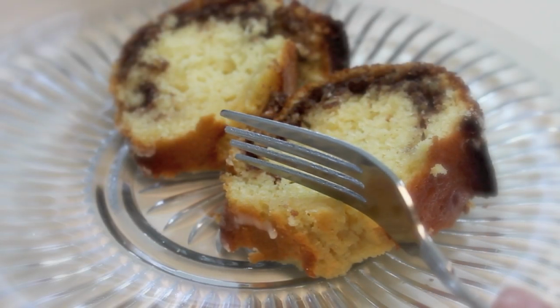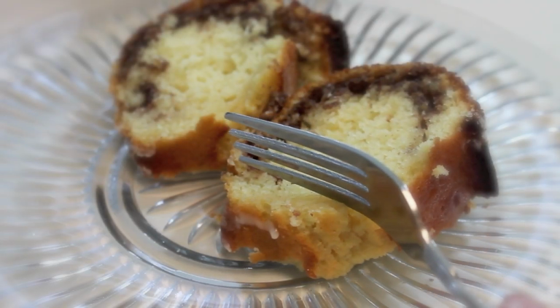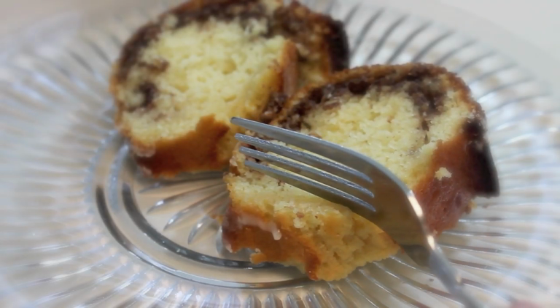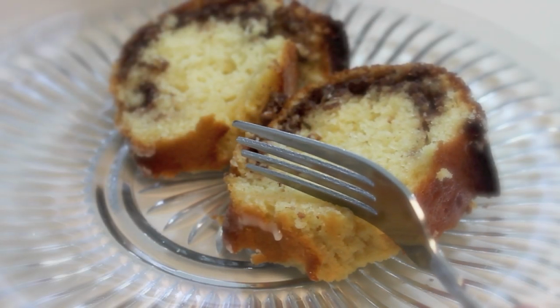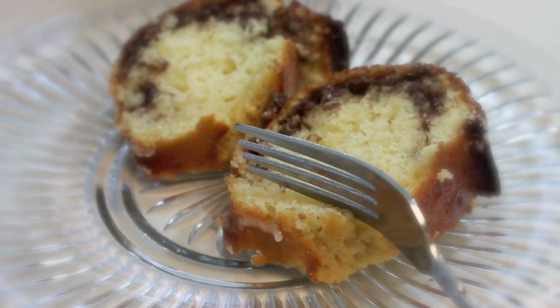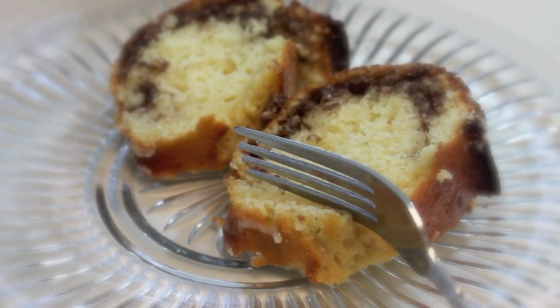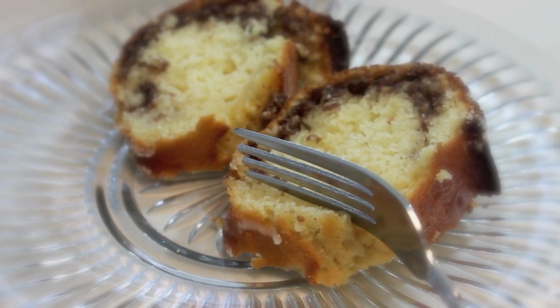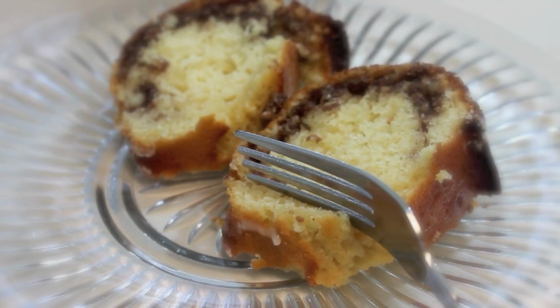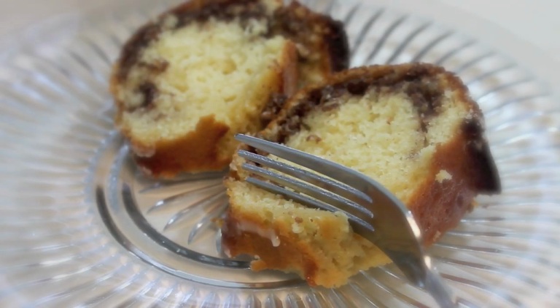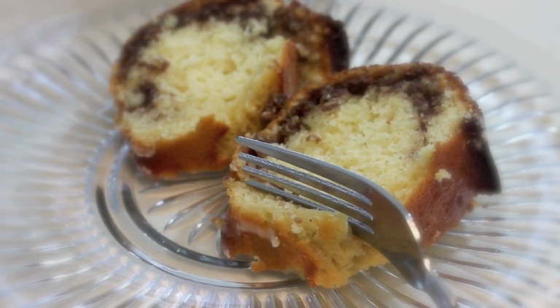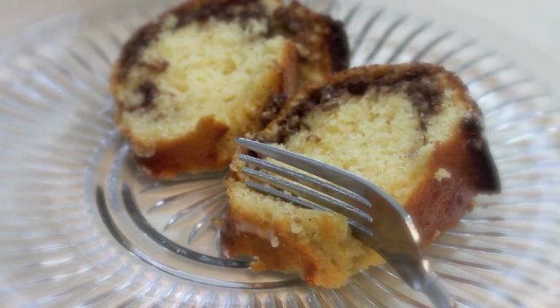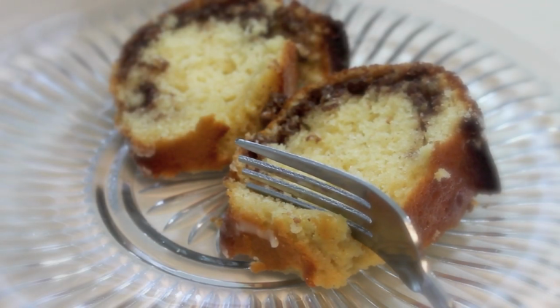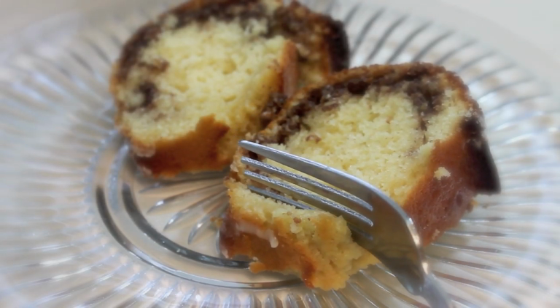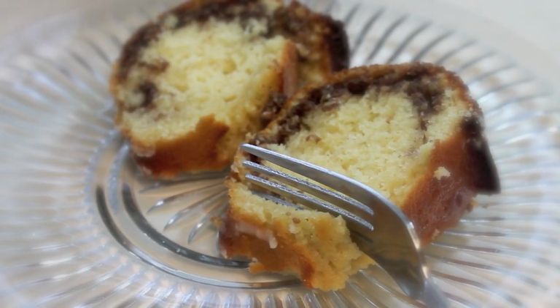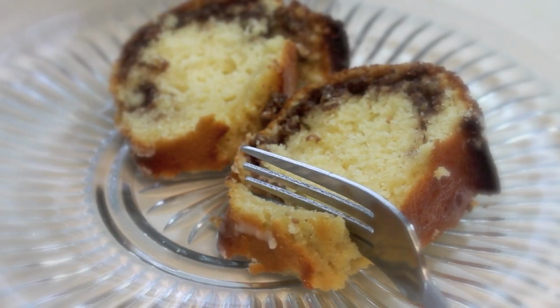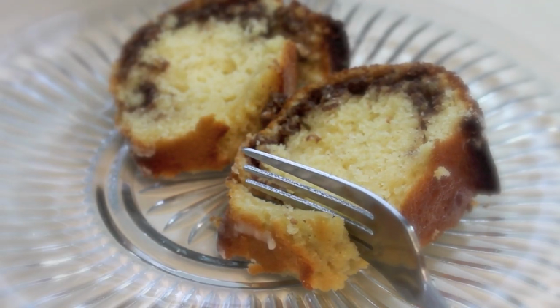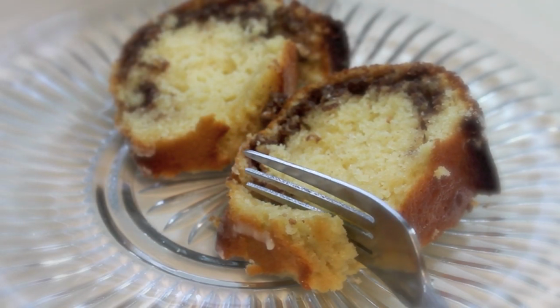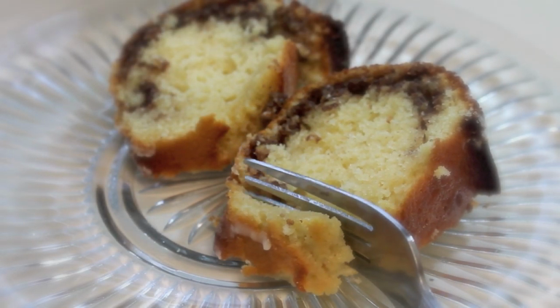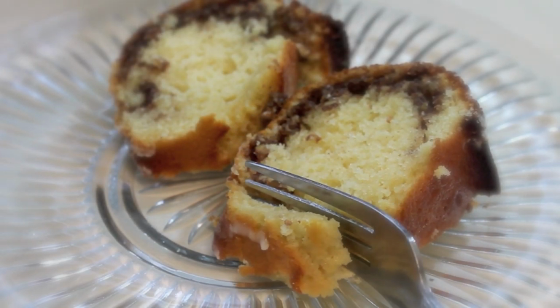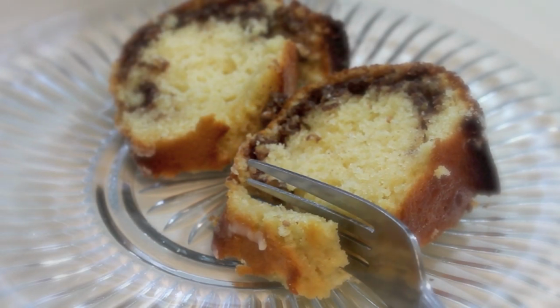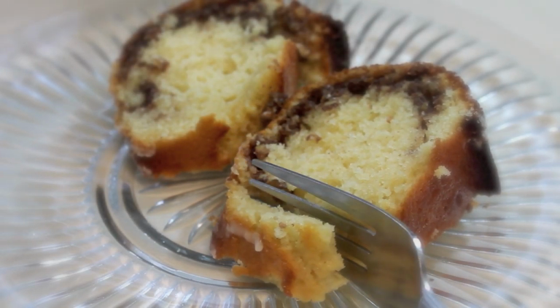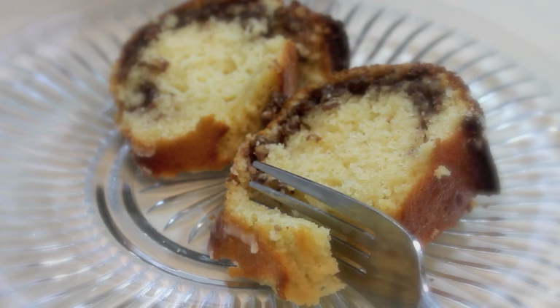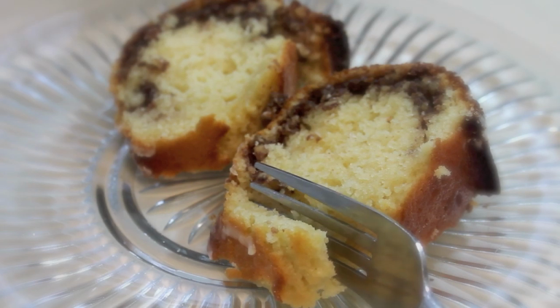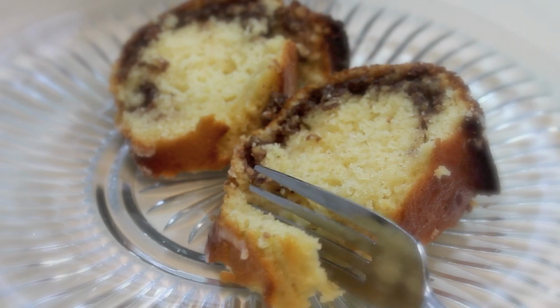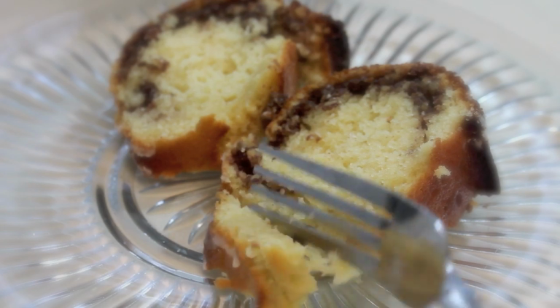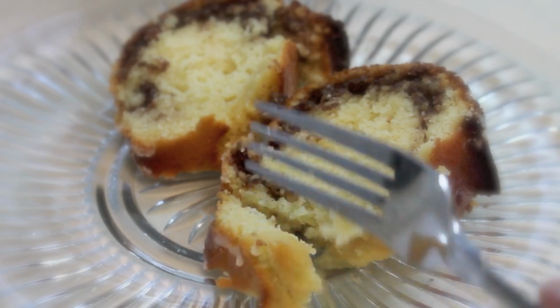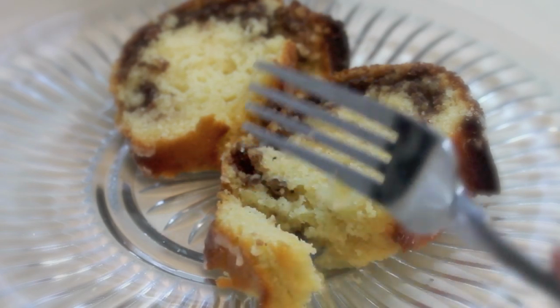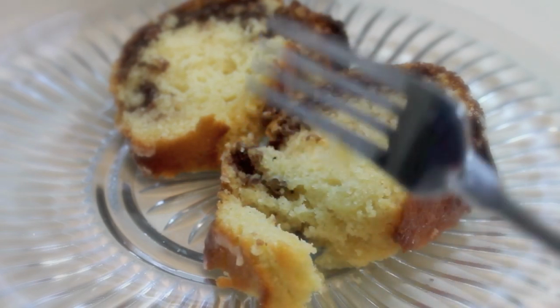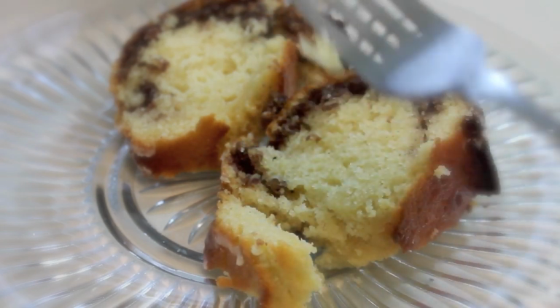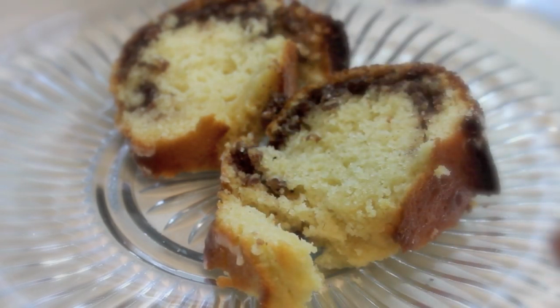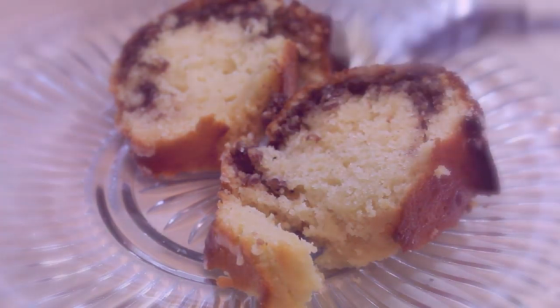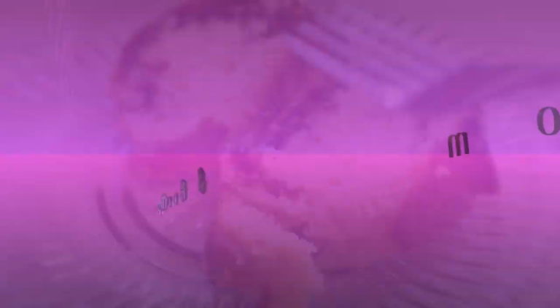Hey there, it's Rosie and I'm going to share my recipe for sock-it-to-me cake. Let's get it, baby!